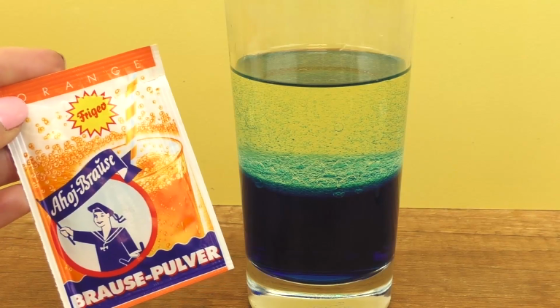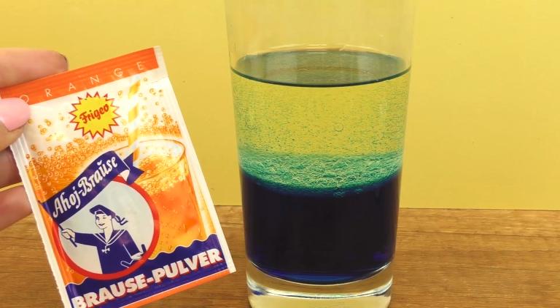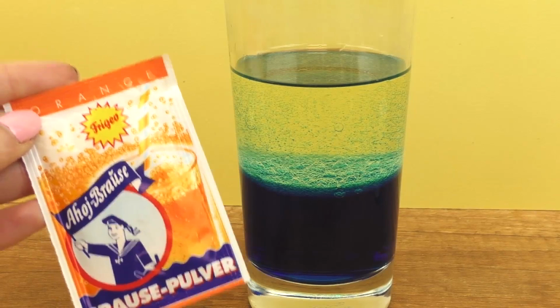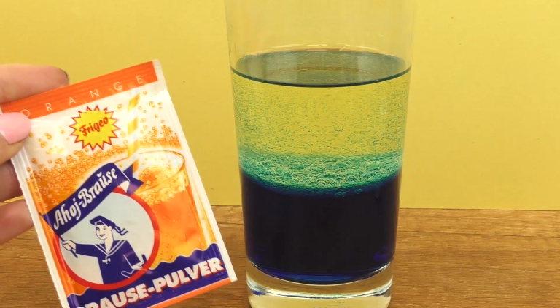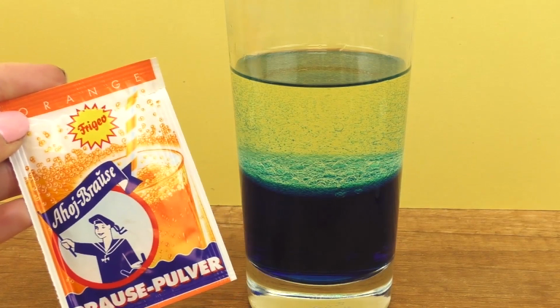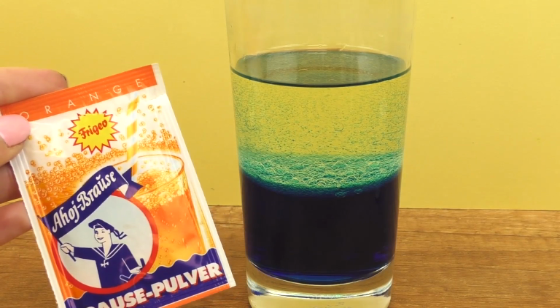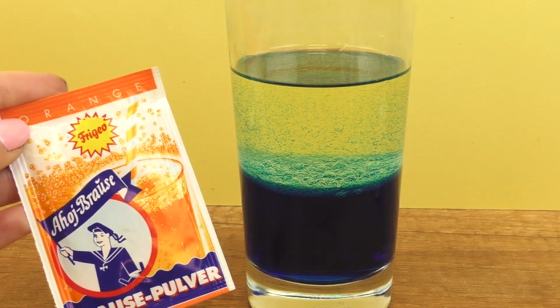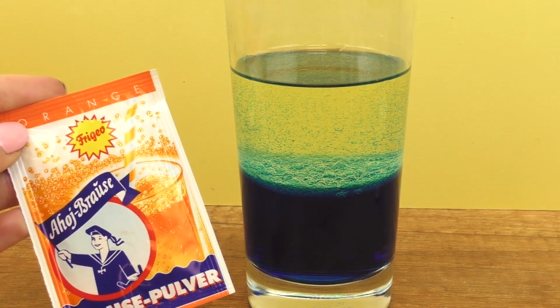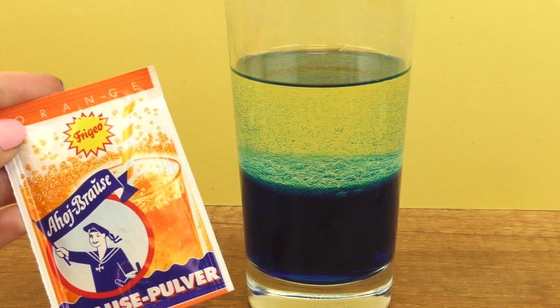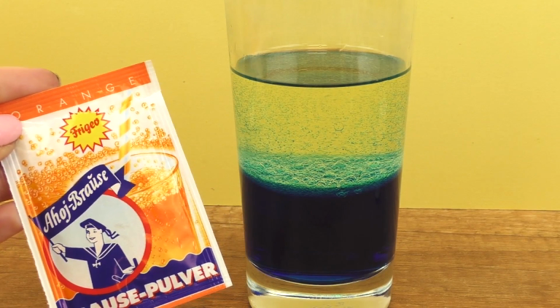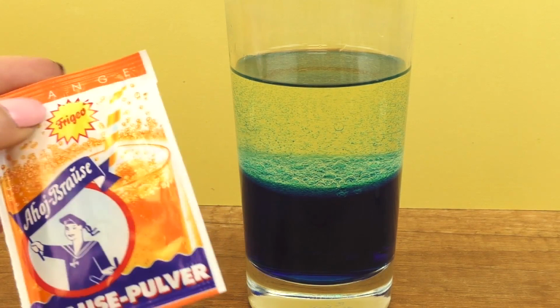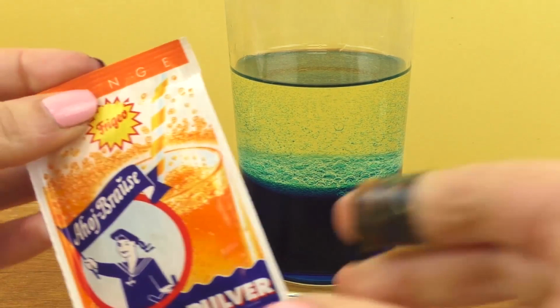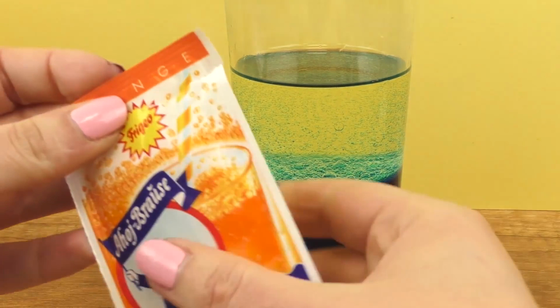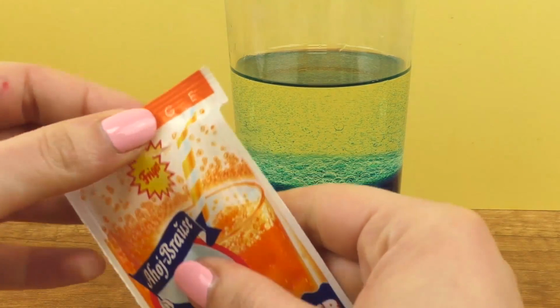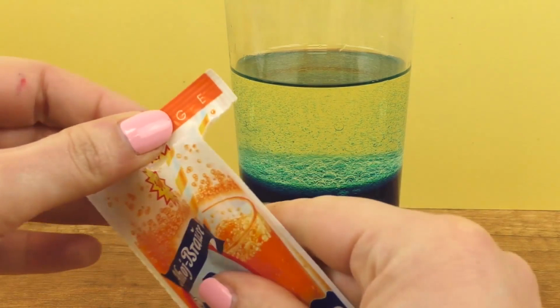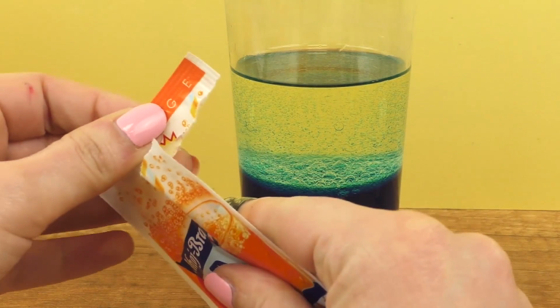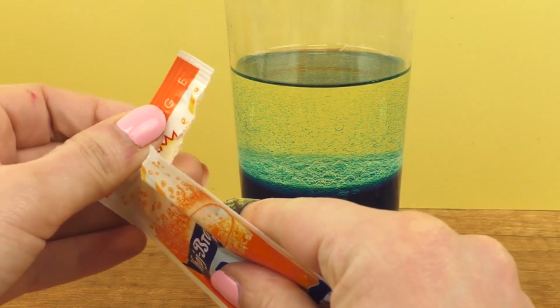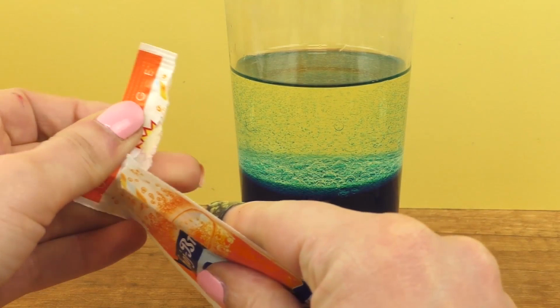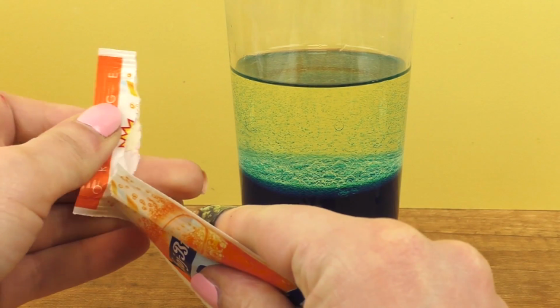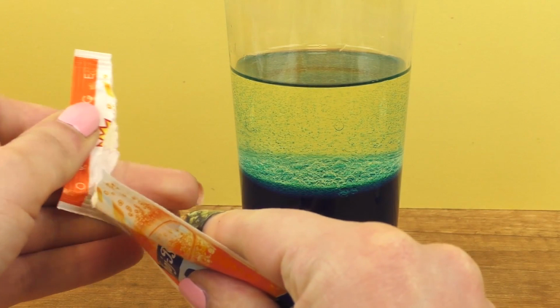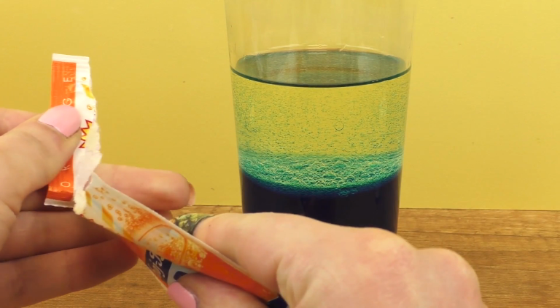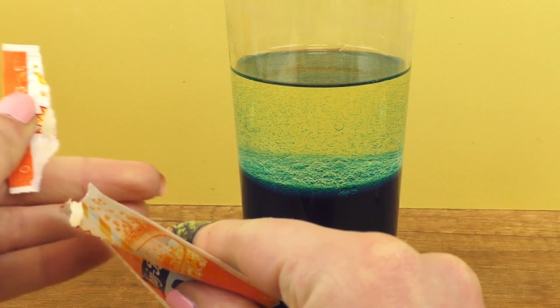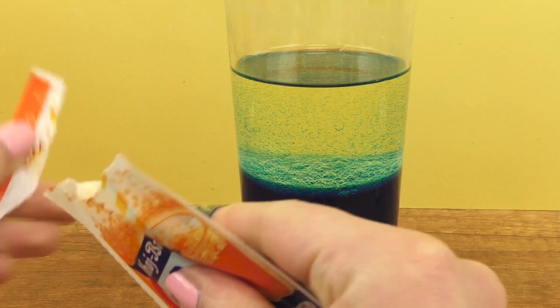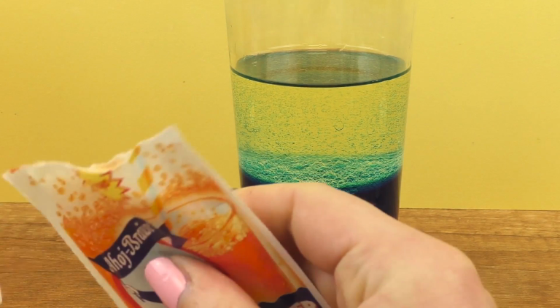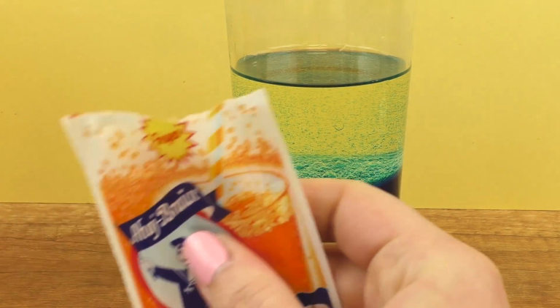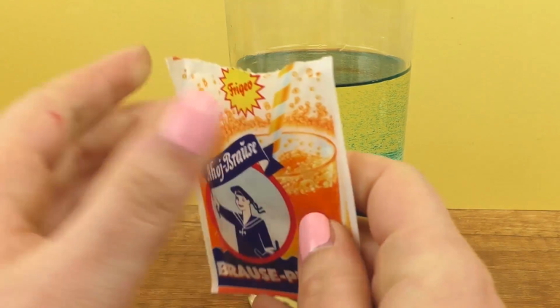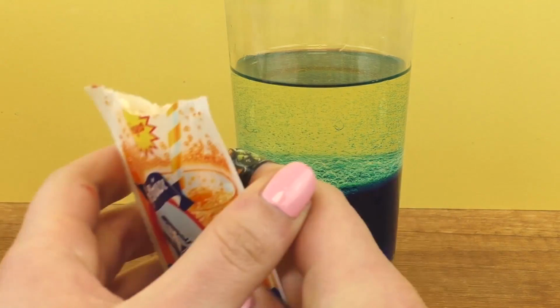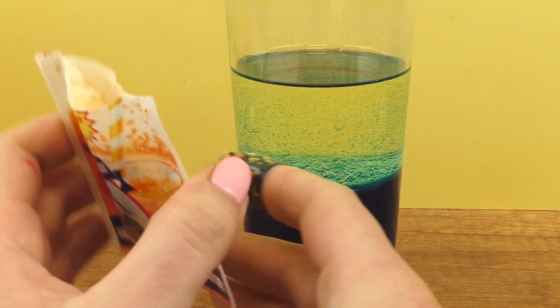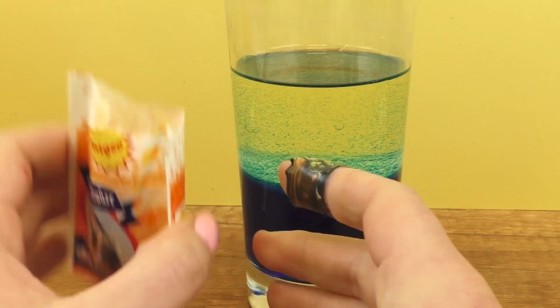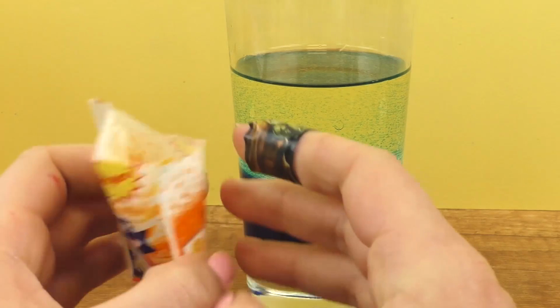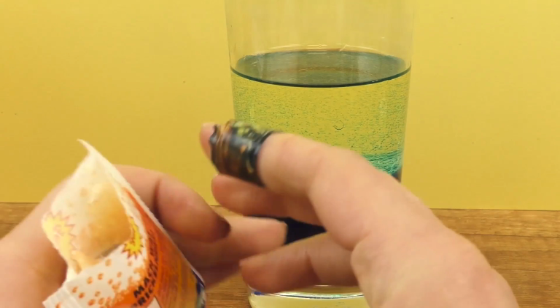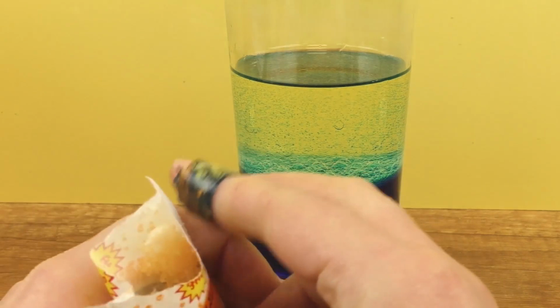So let's now add the Kool-Aid powder. It's a bit older, so it is a bit clumpy, but it's going to work.